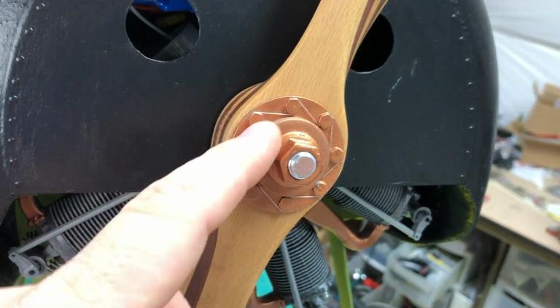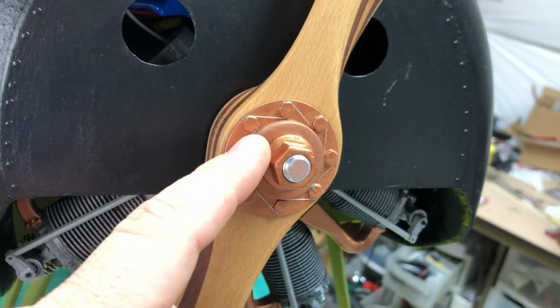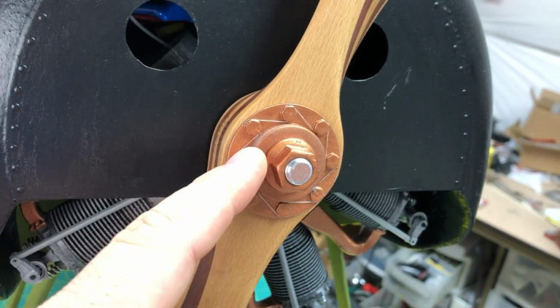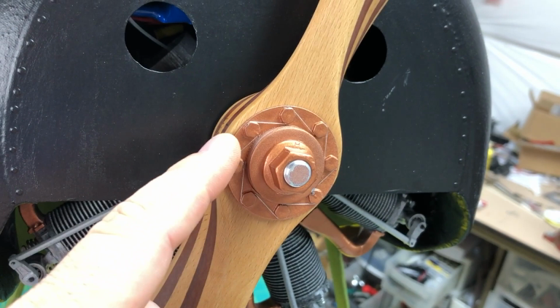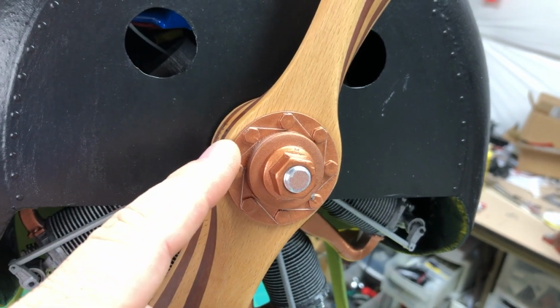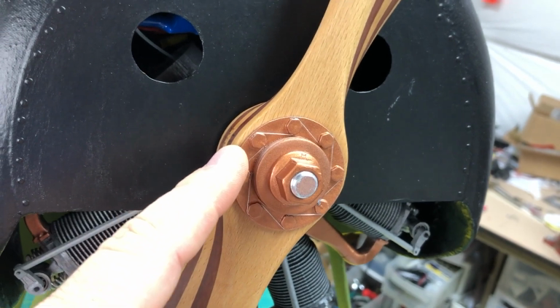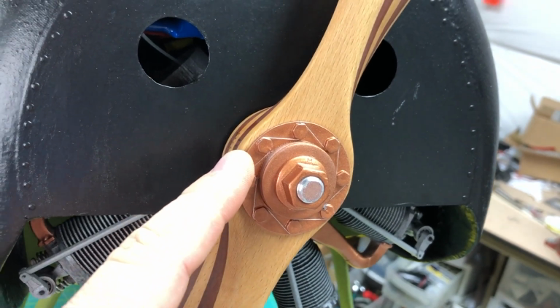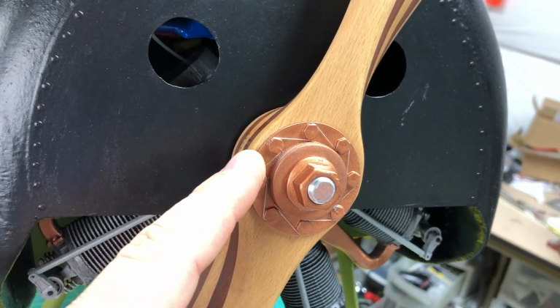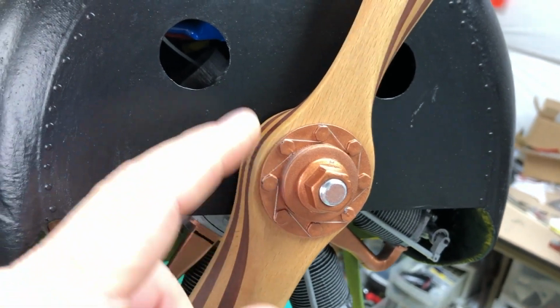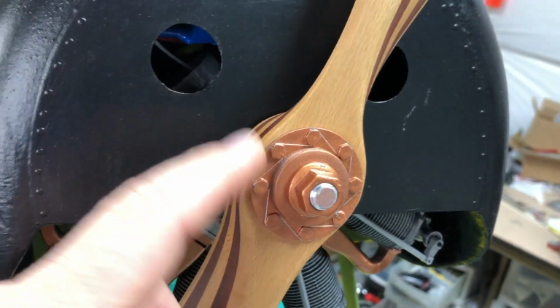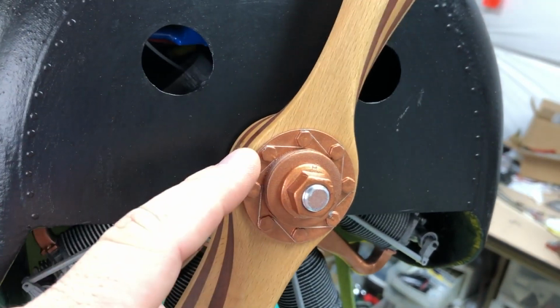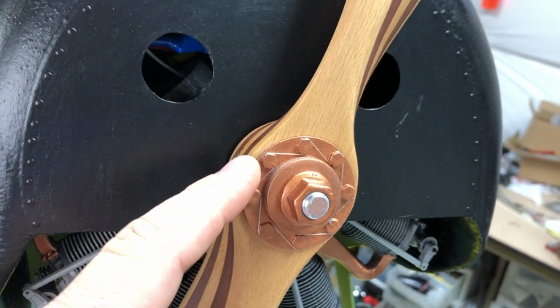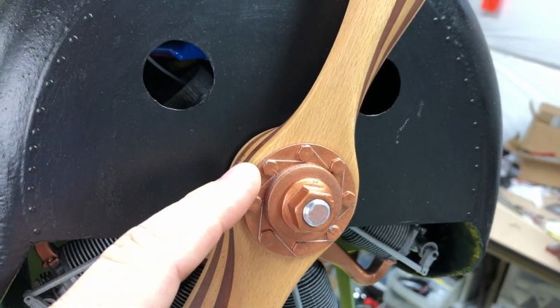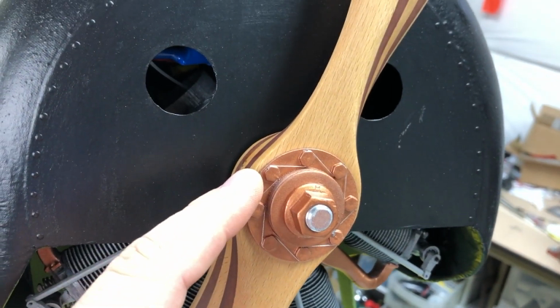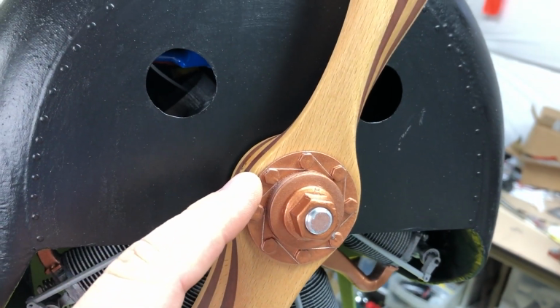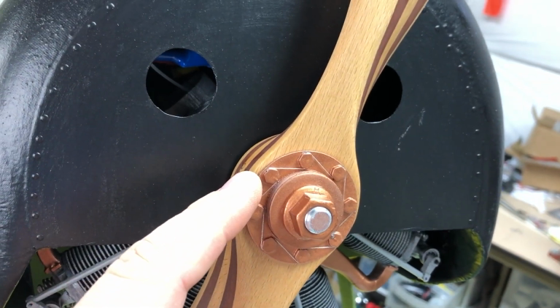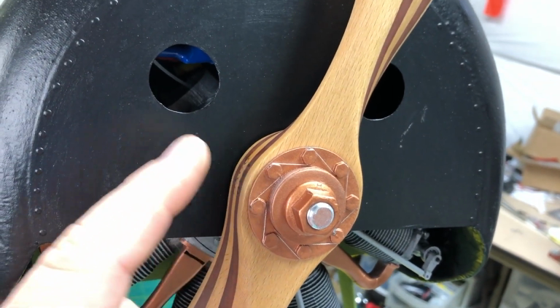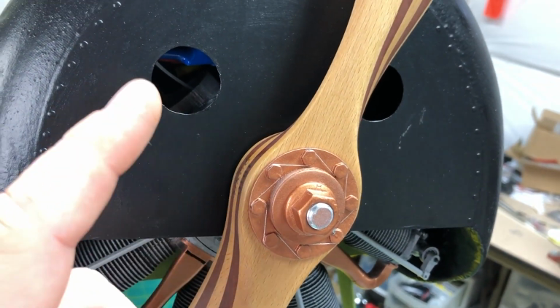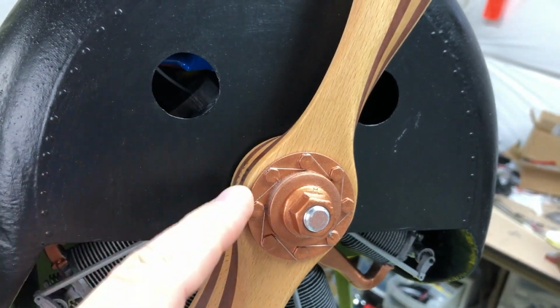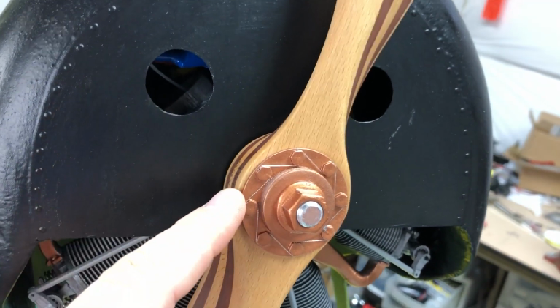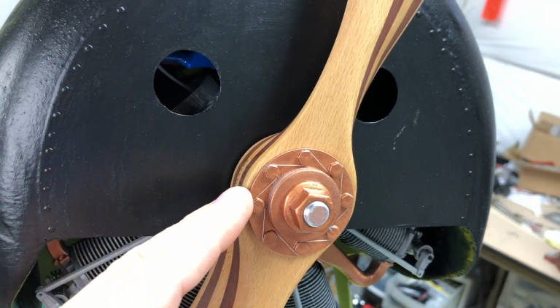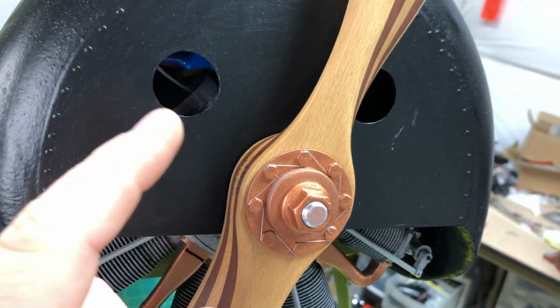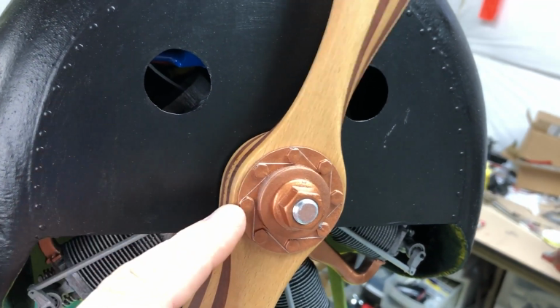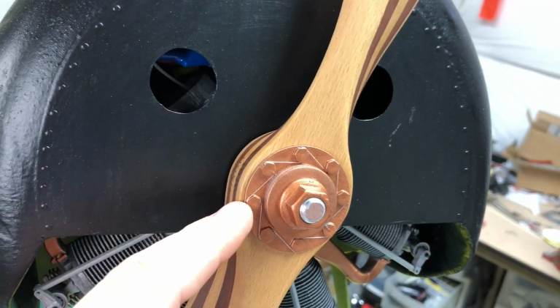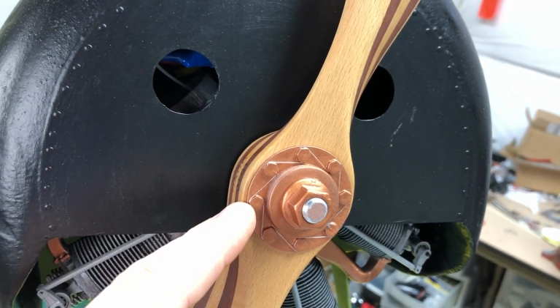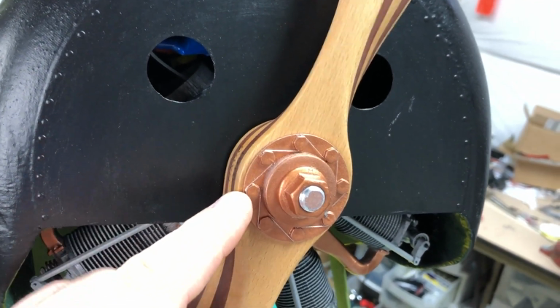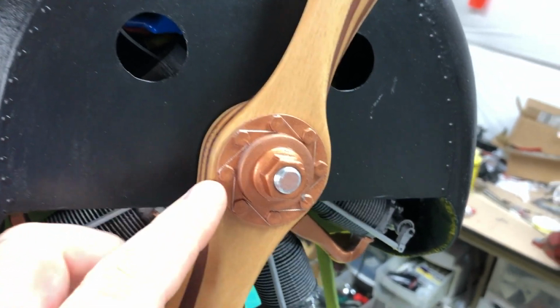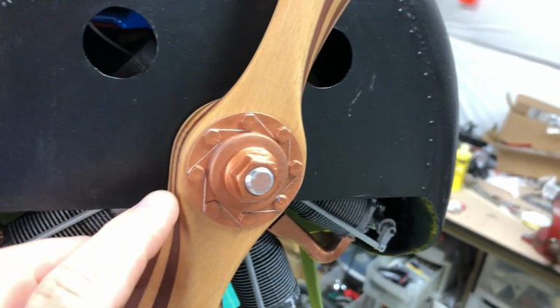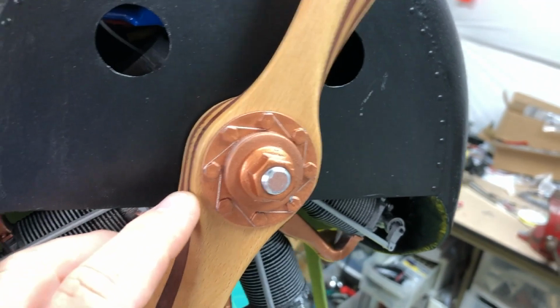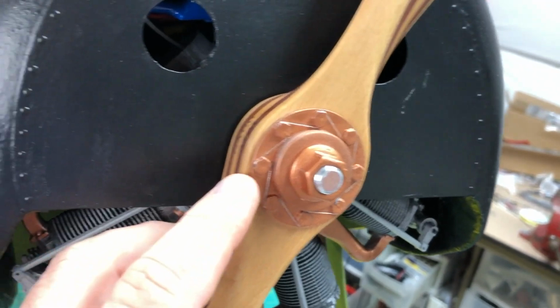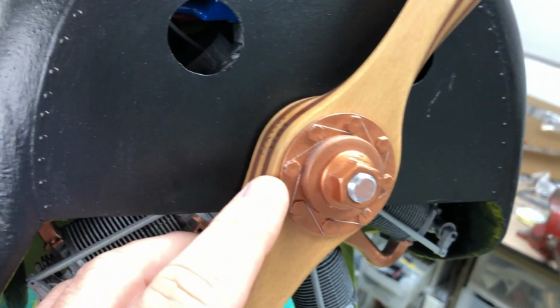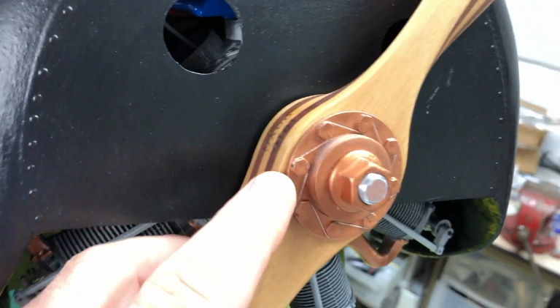This is all 3D printed. I printed it in ABS, smoothed it out with acetone, then prime and paint.